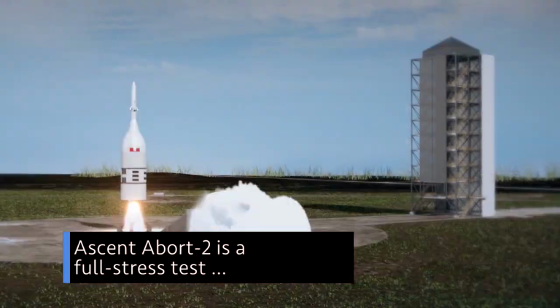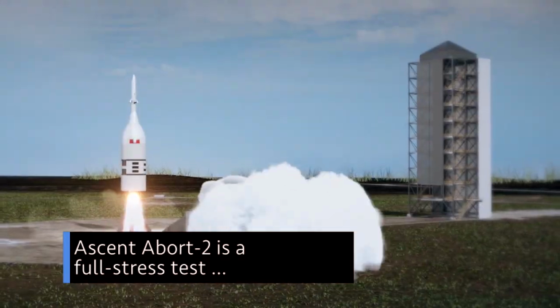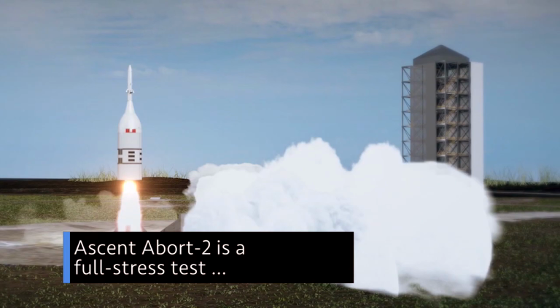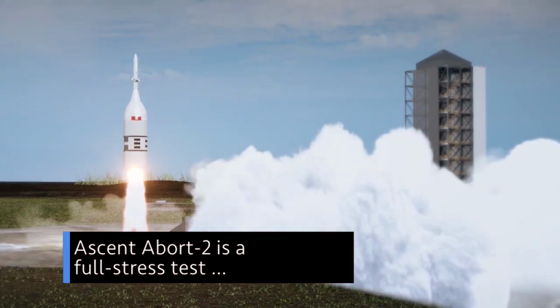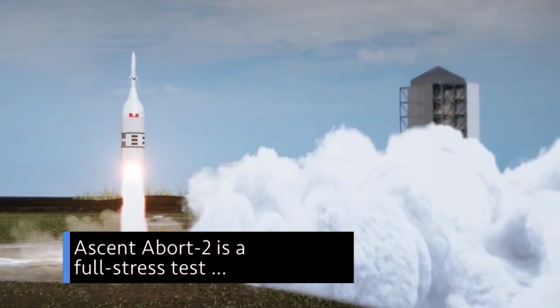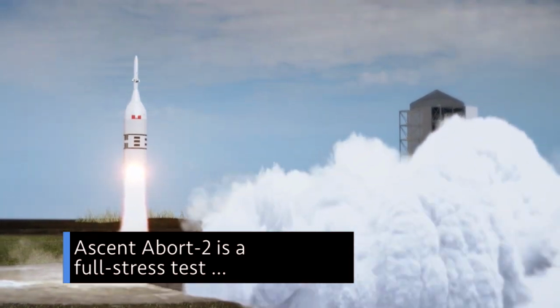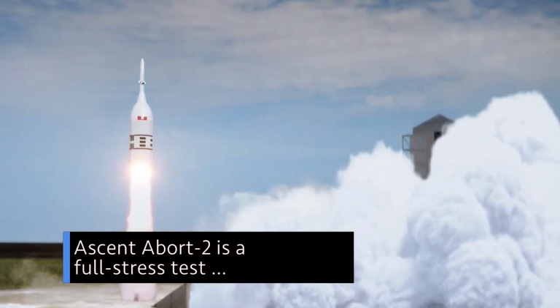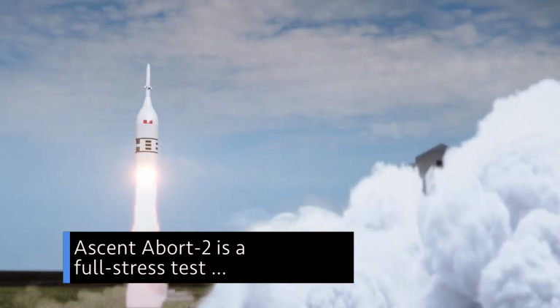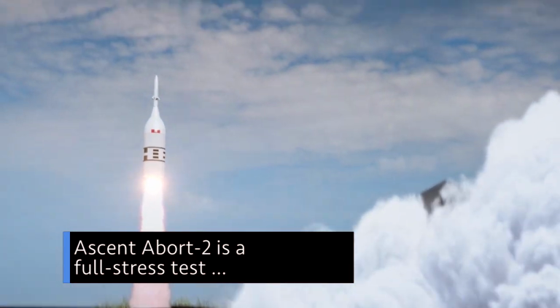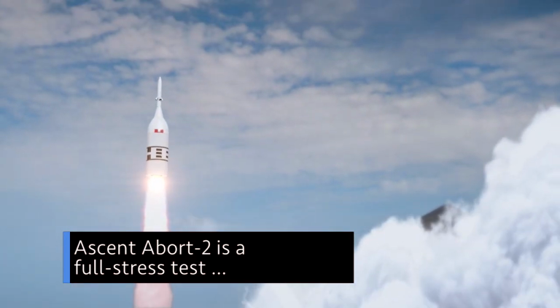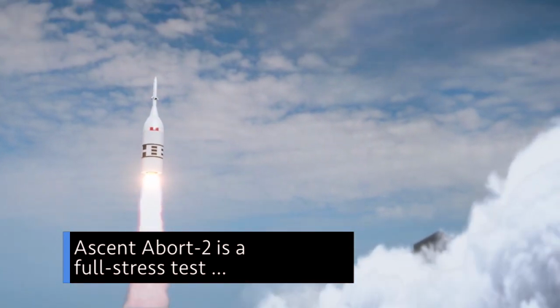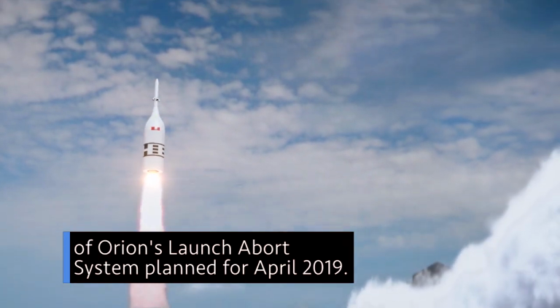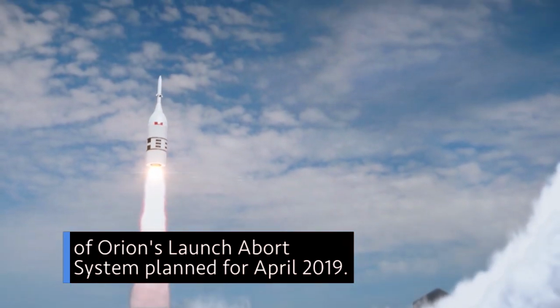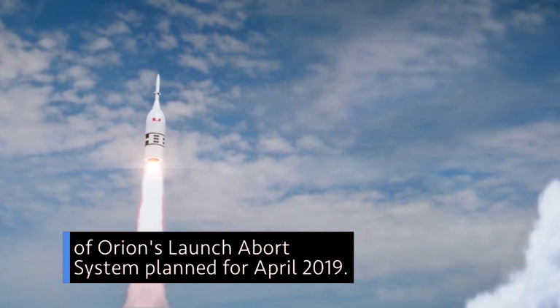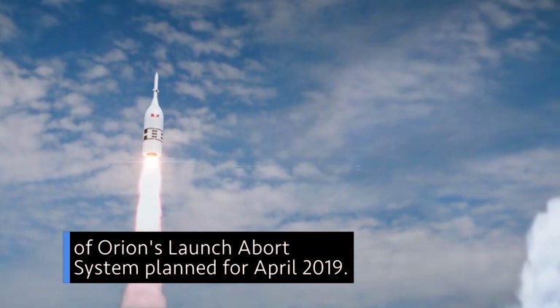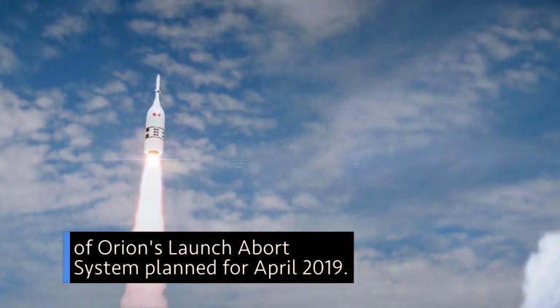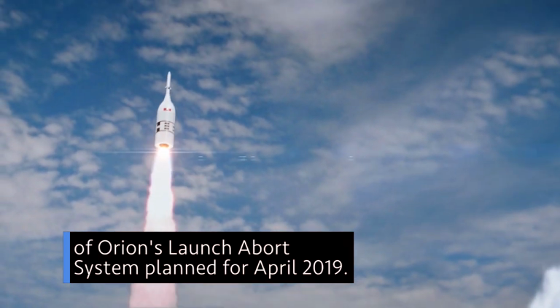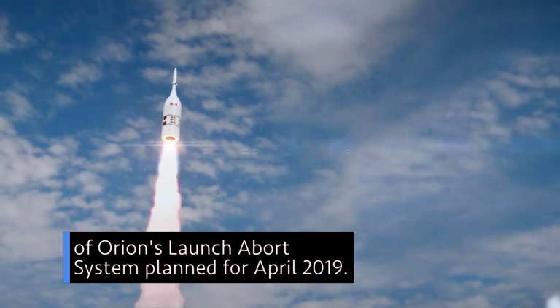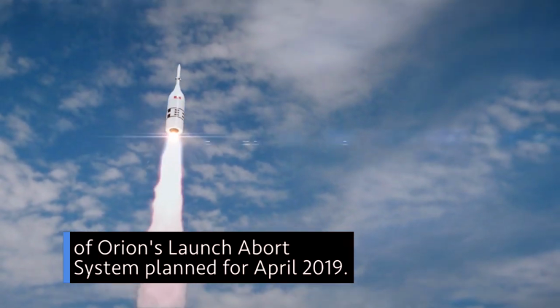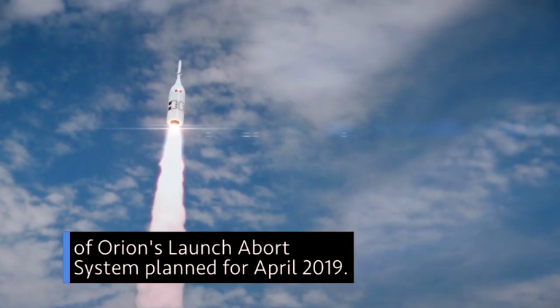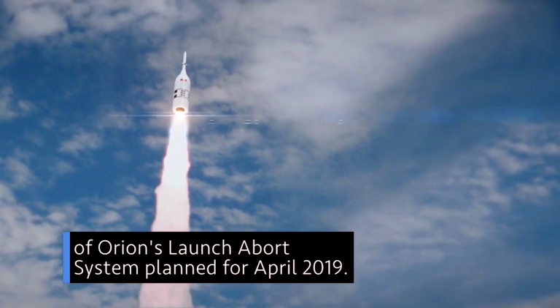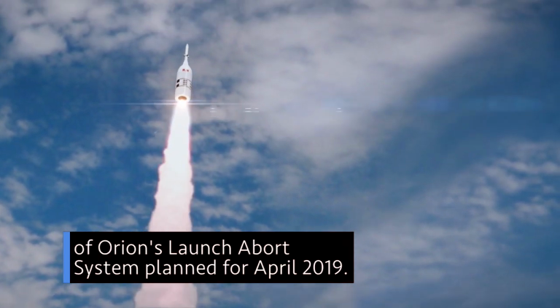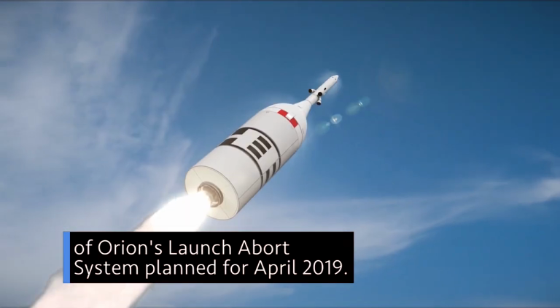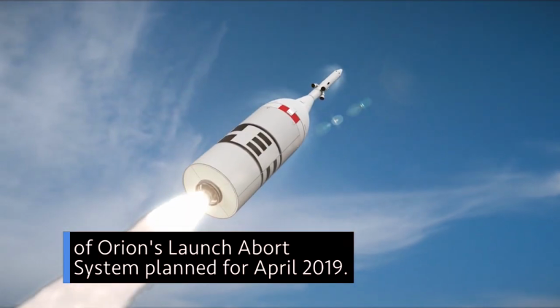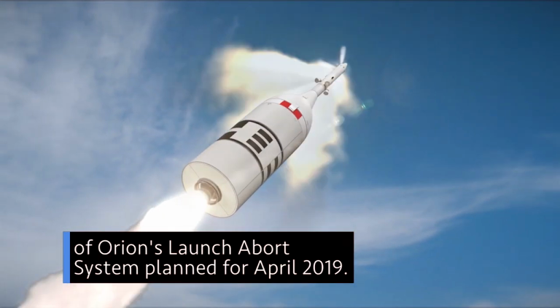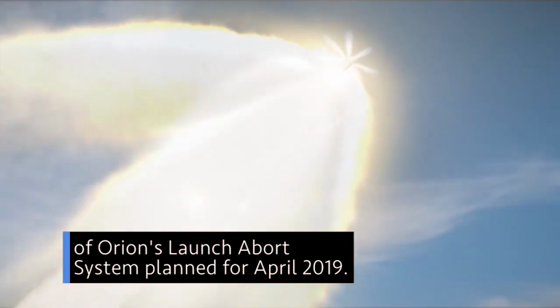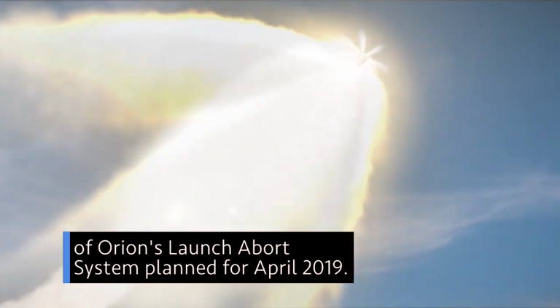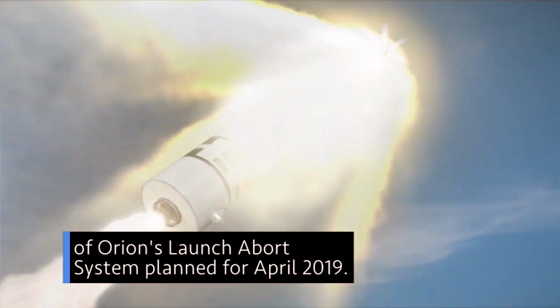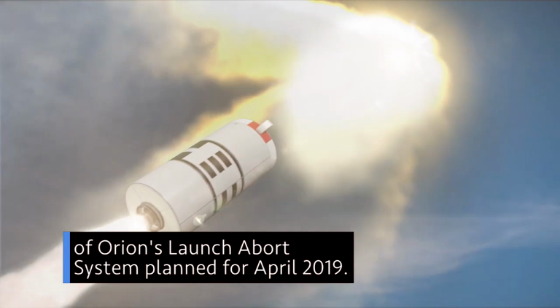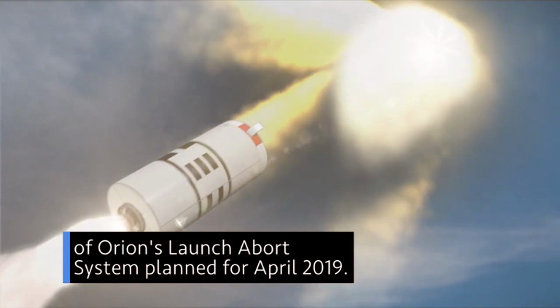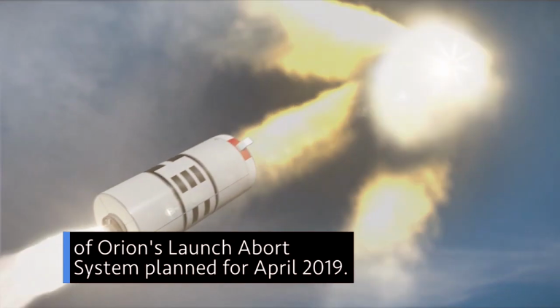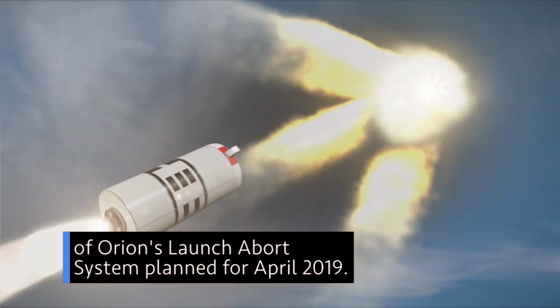Ascent Abort 2 is a full stress test of Orion's launch abort system, planned for April 2019.